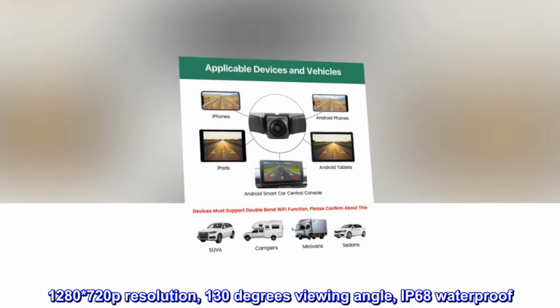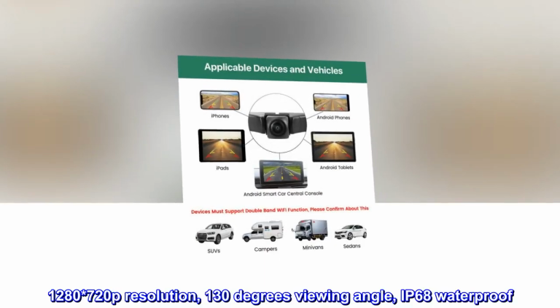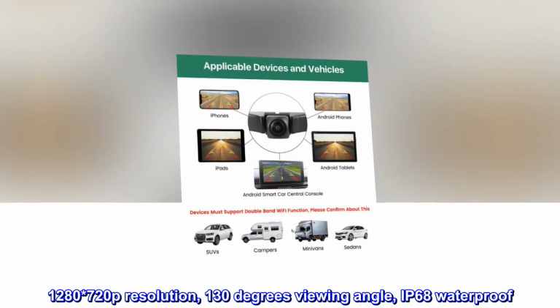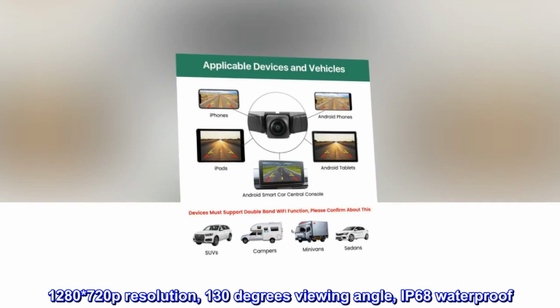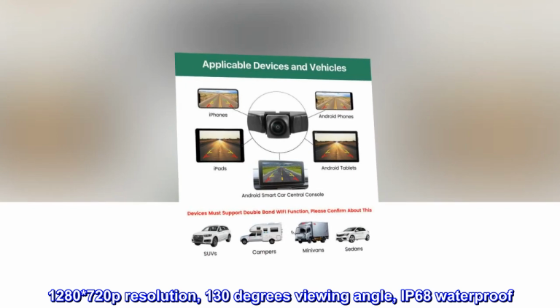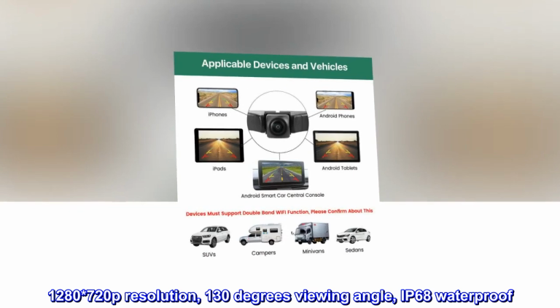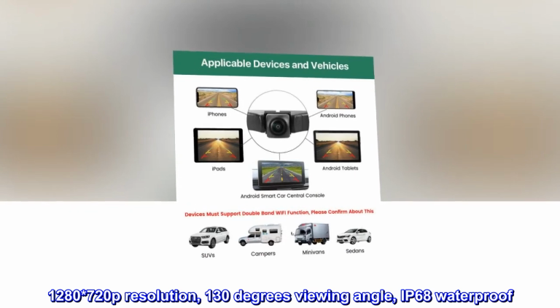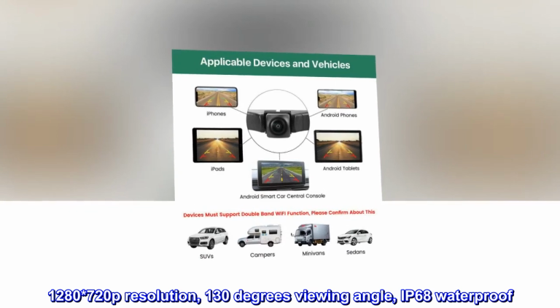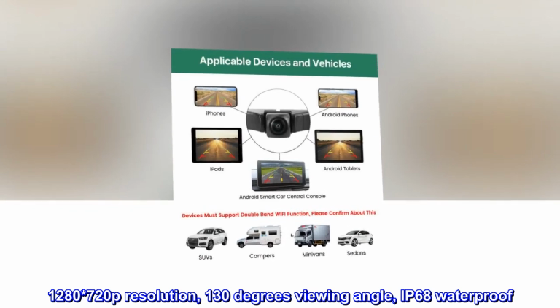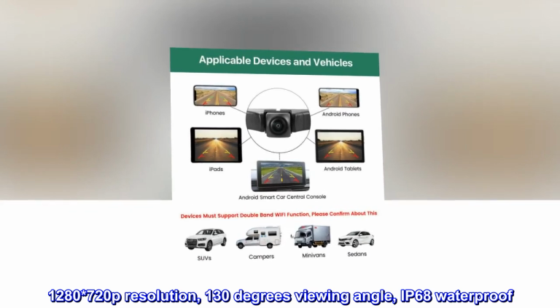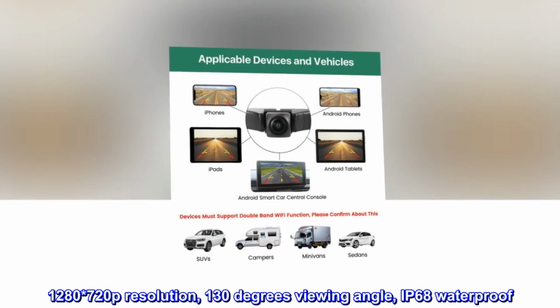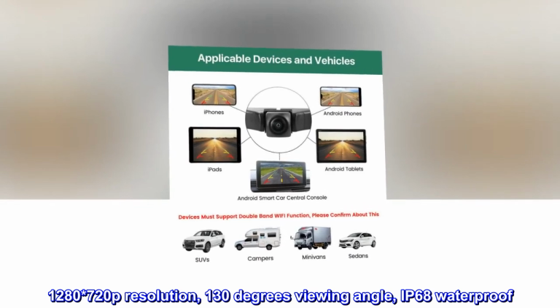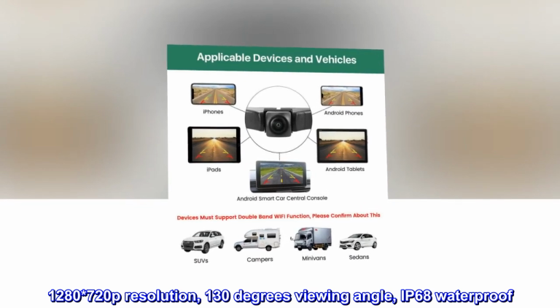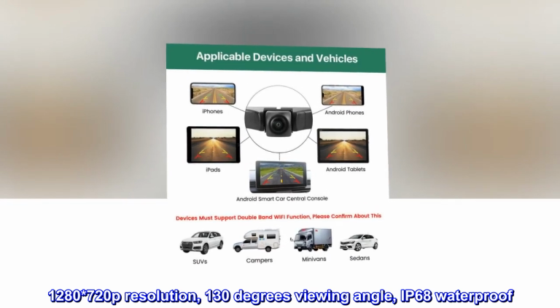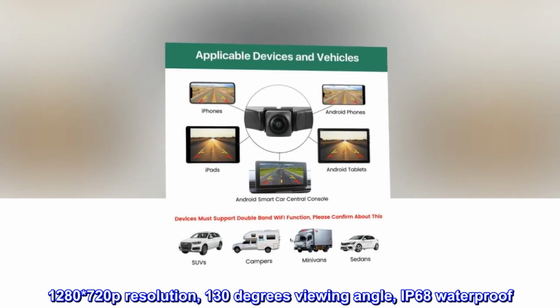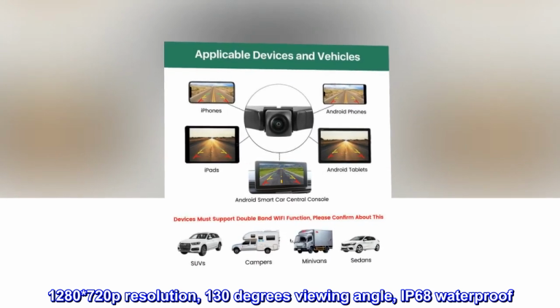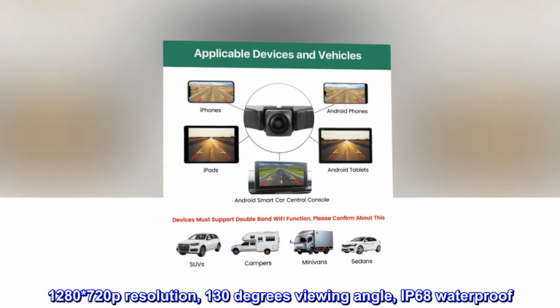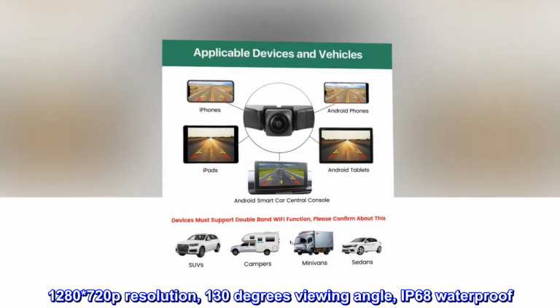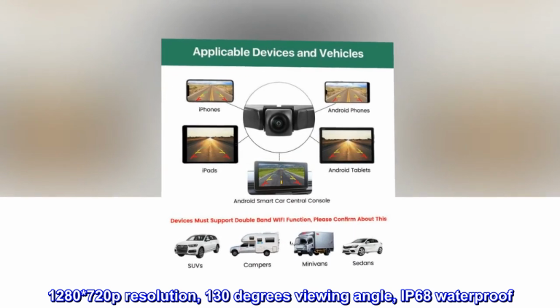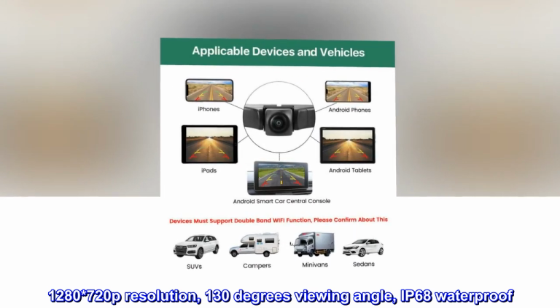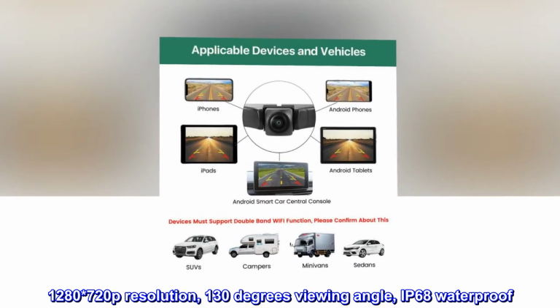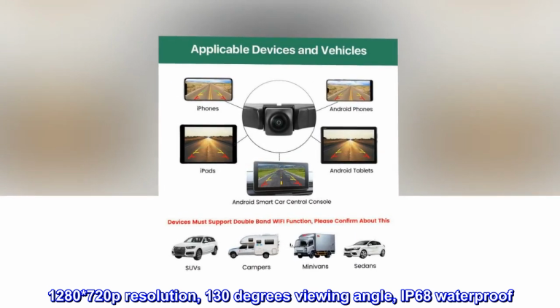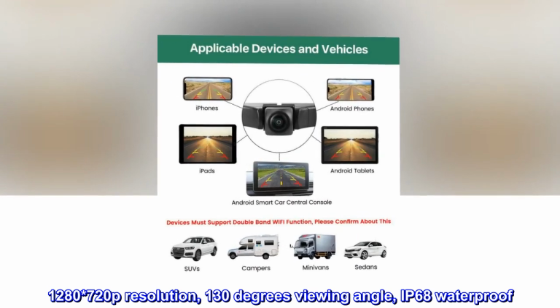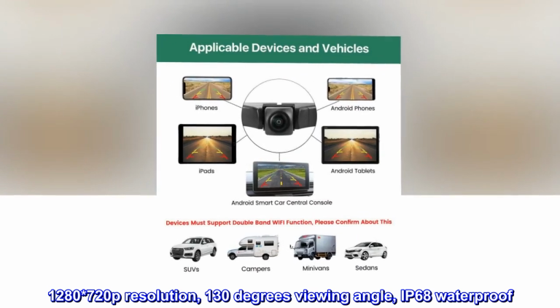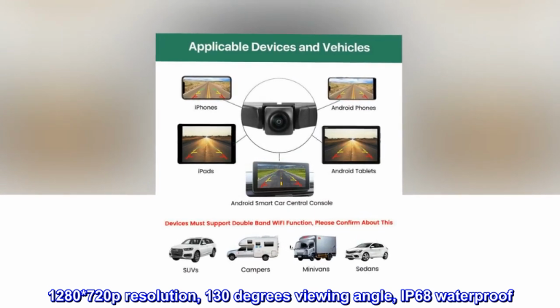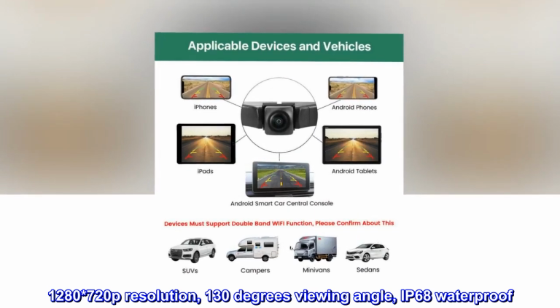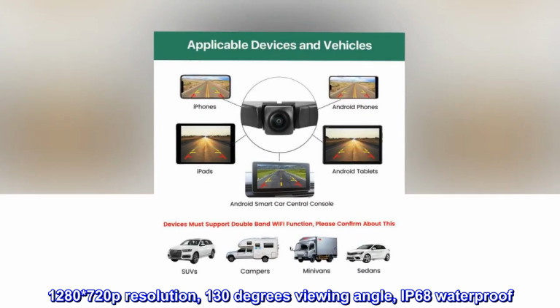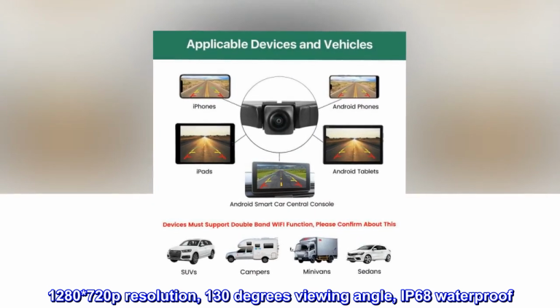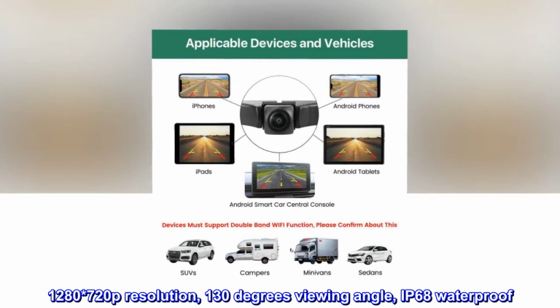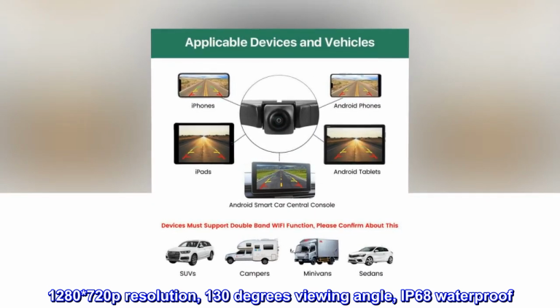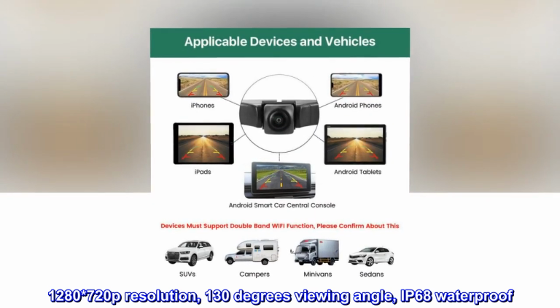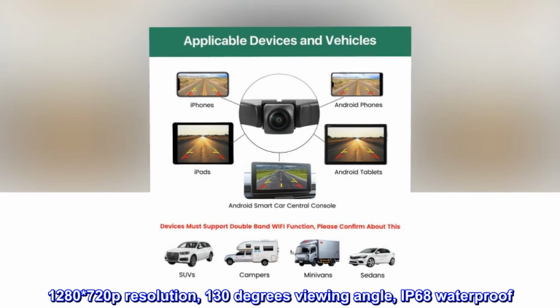1280x720p resolution, 130 degrees viewing angle, IP68 waterproof.